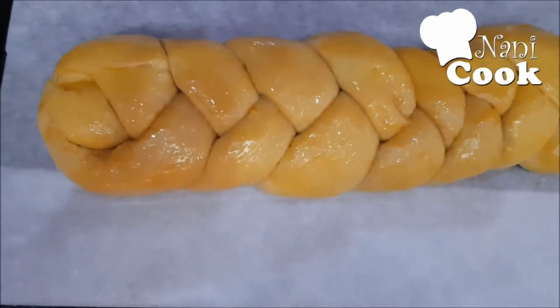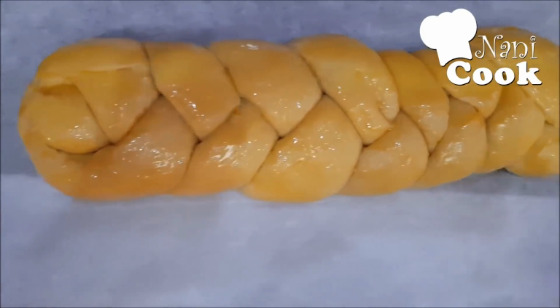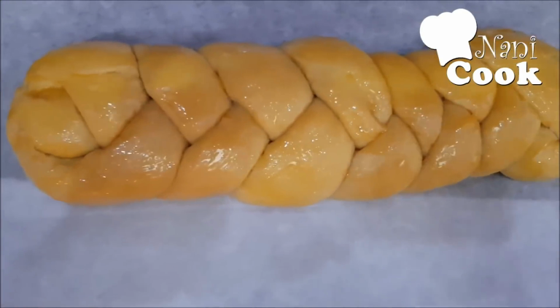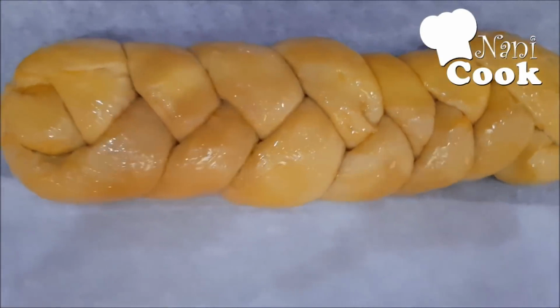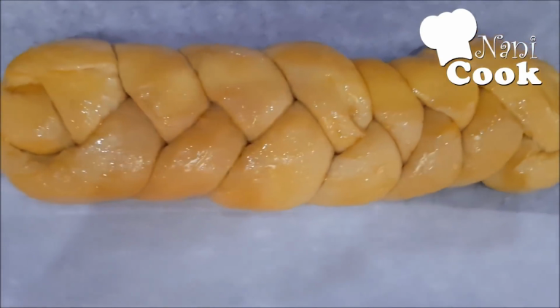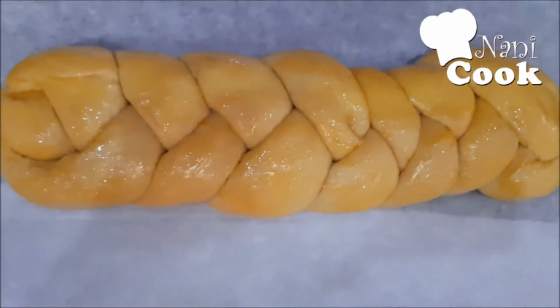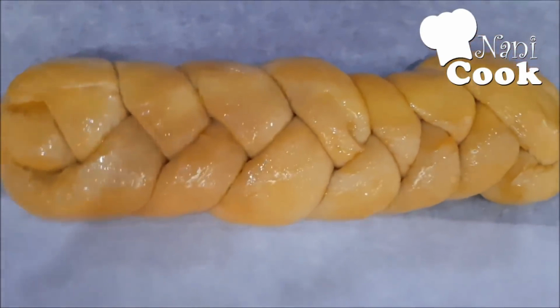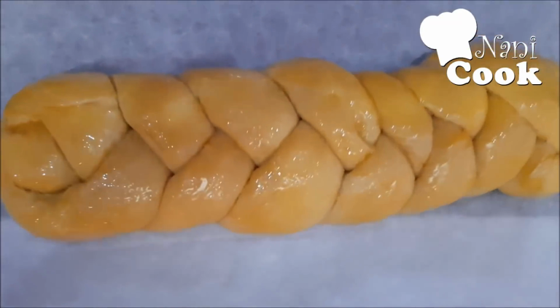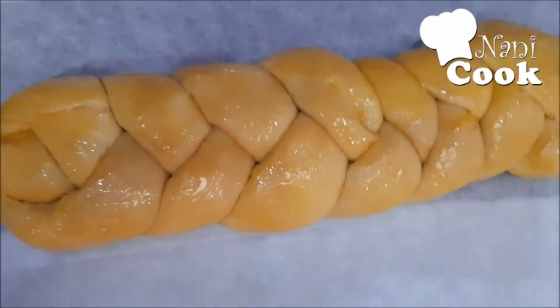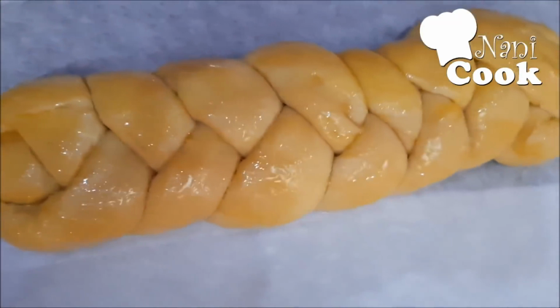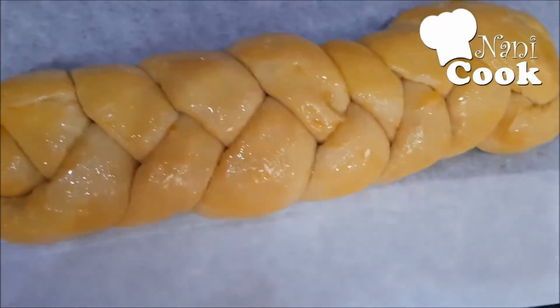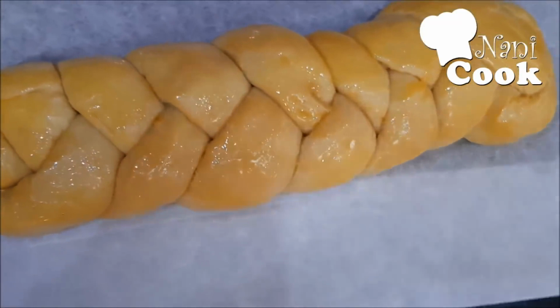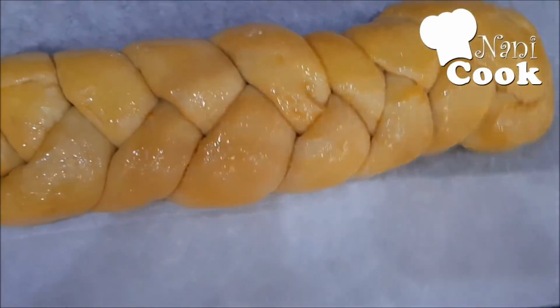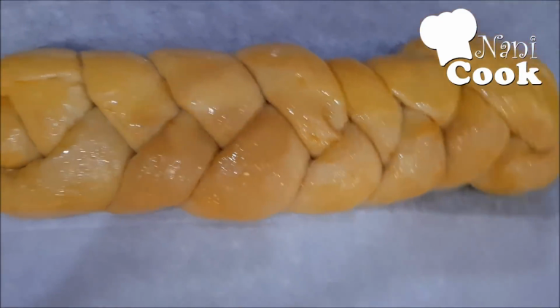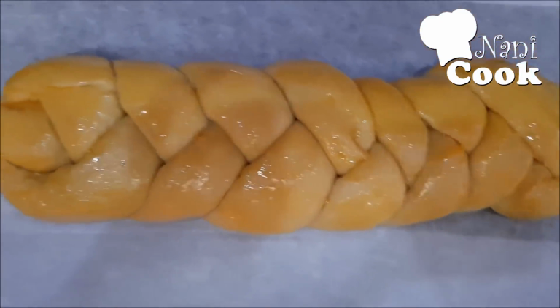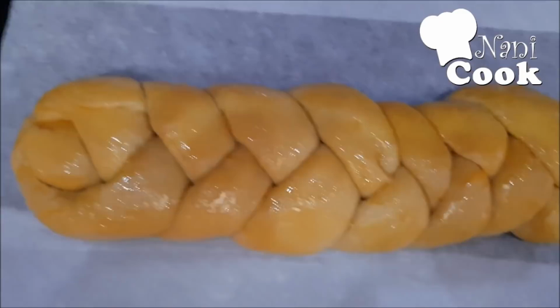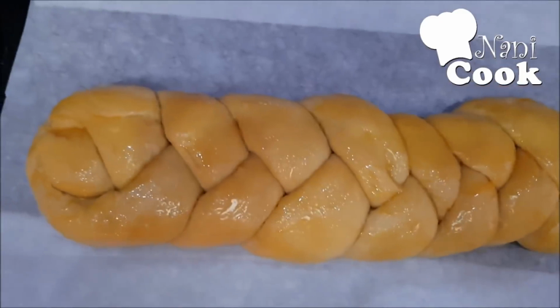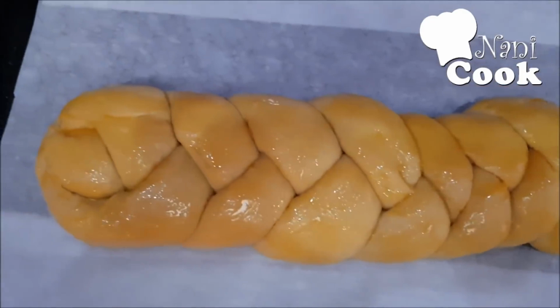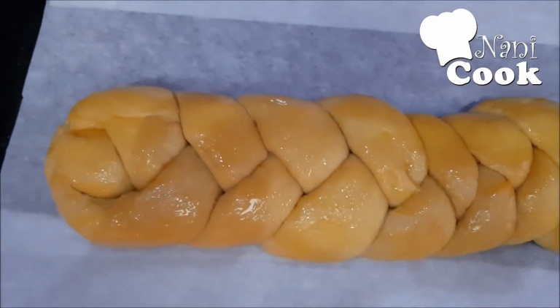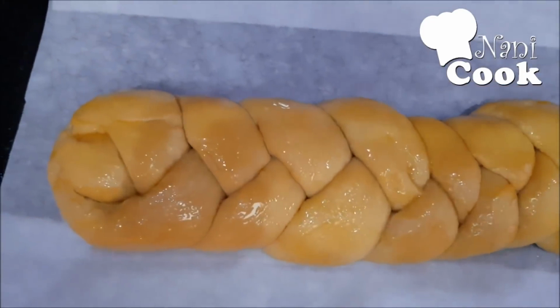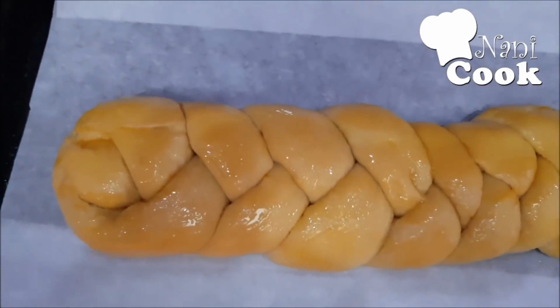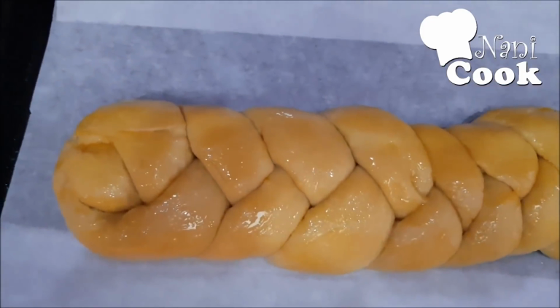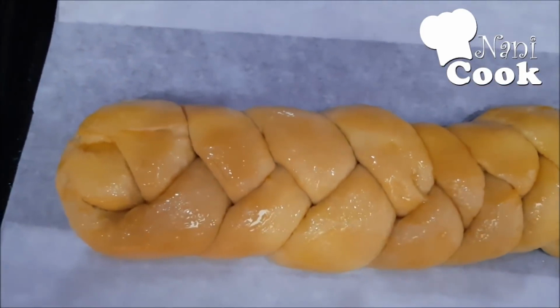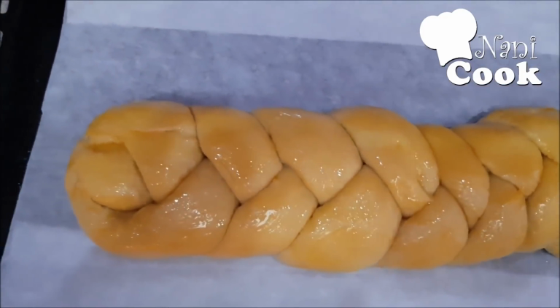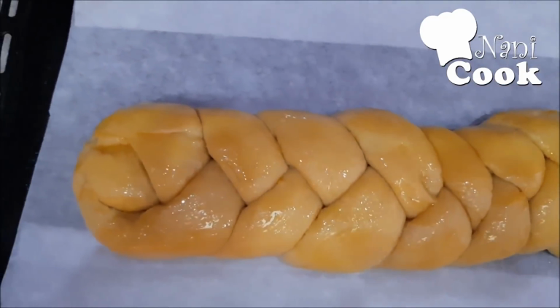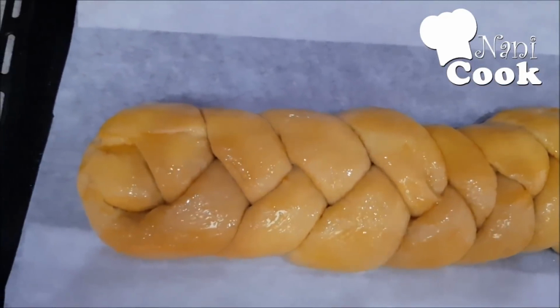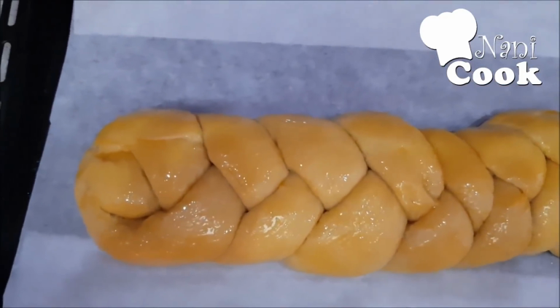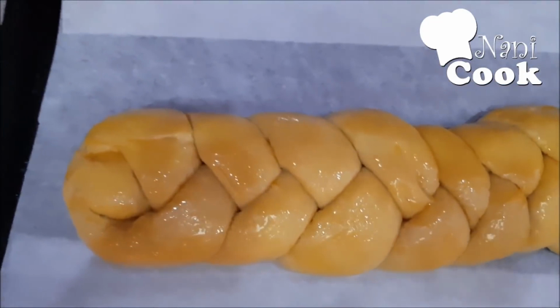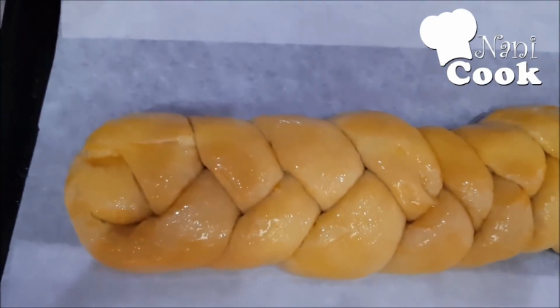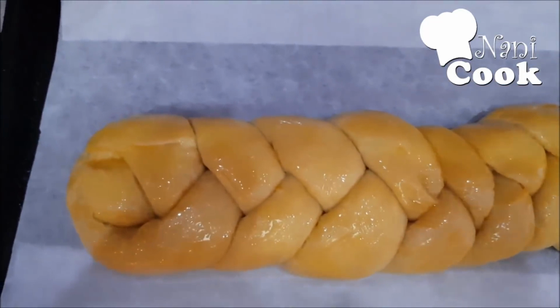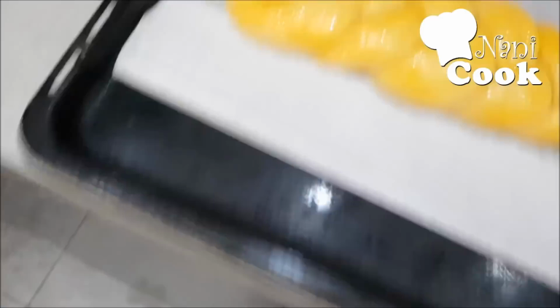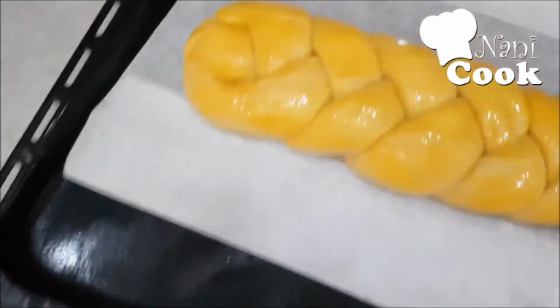We are going to bake it in the shape at 180 degrees for 15 minutes.